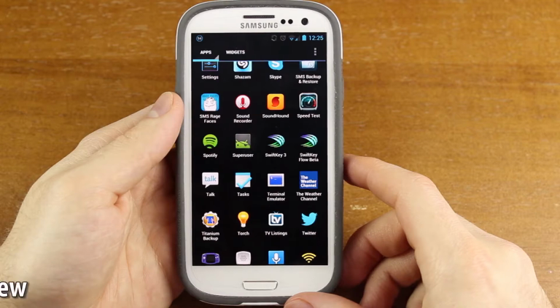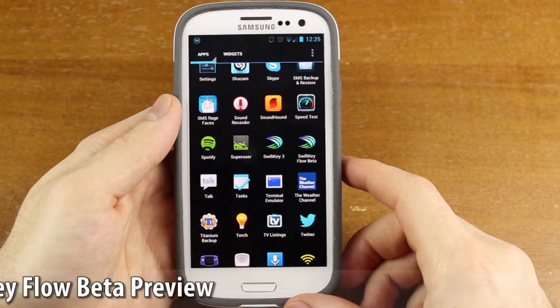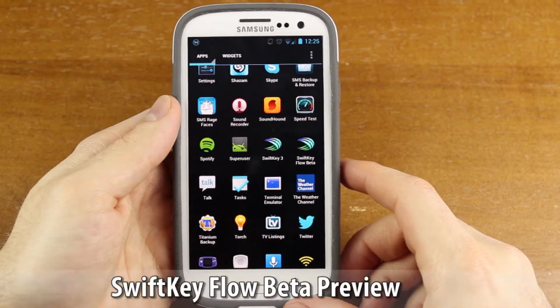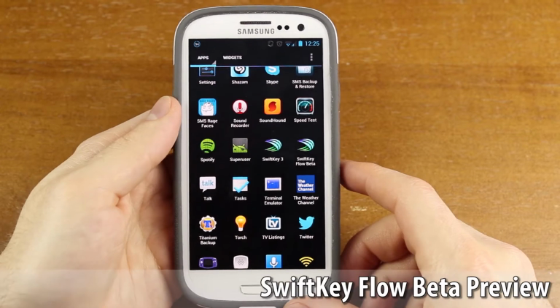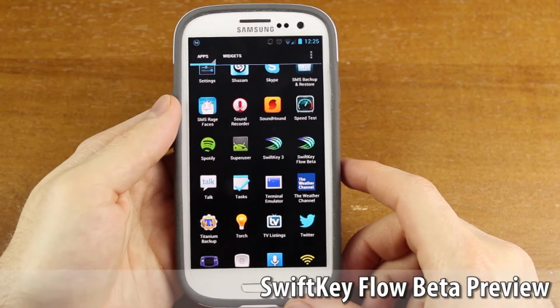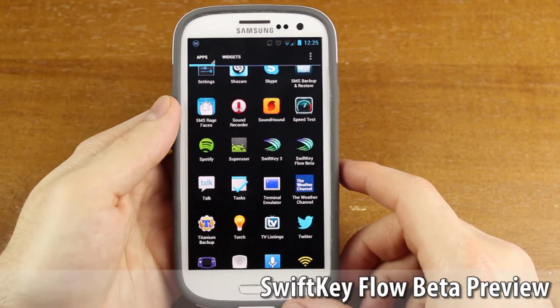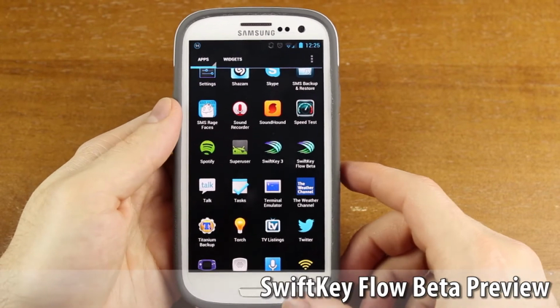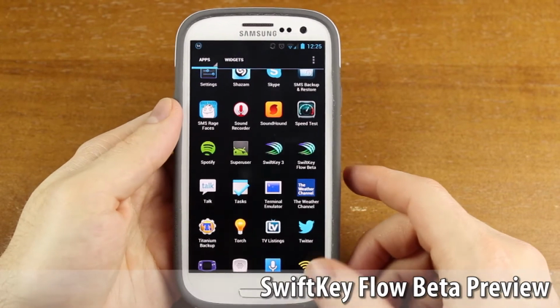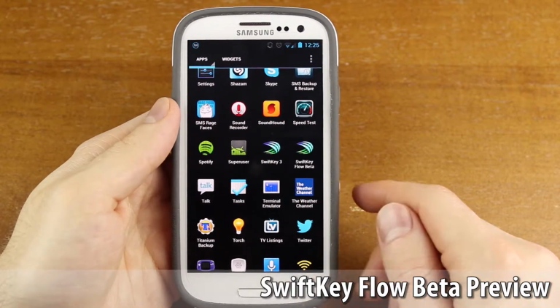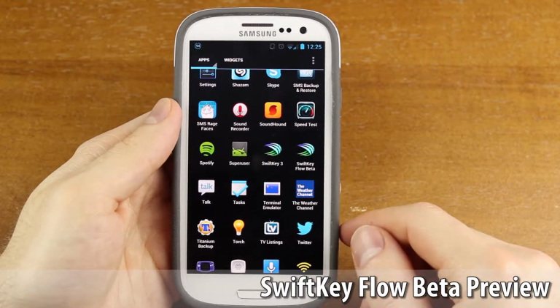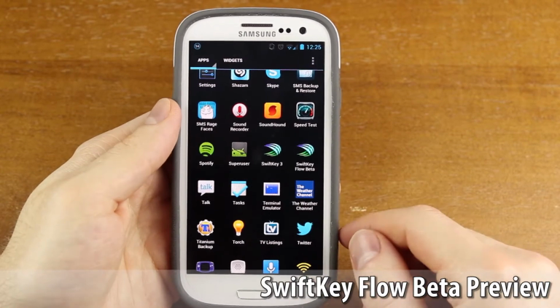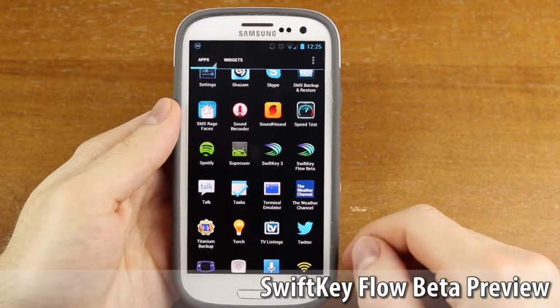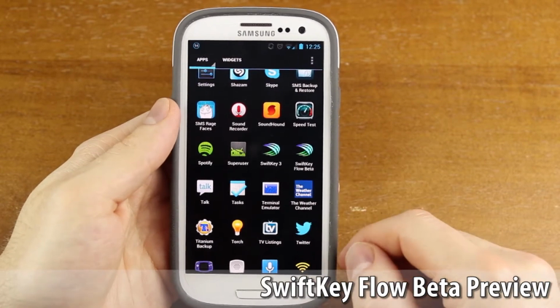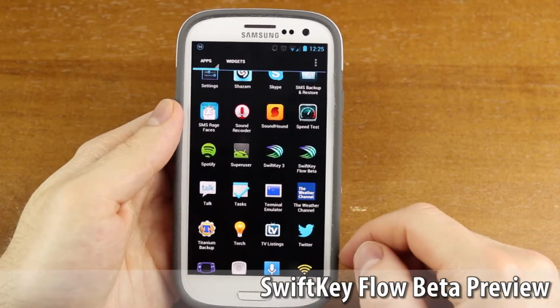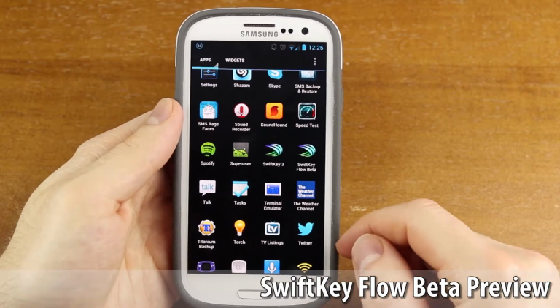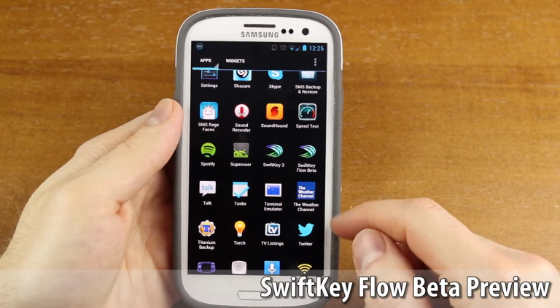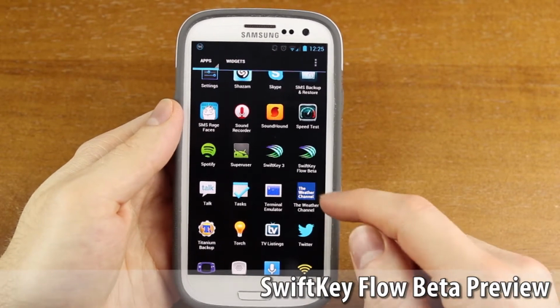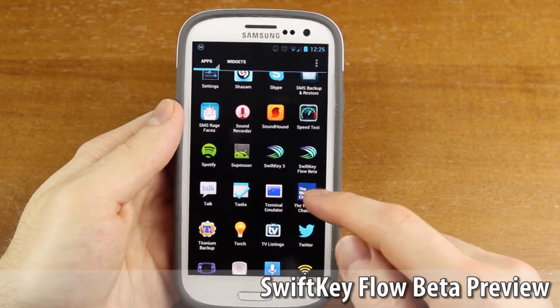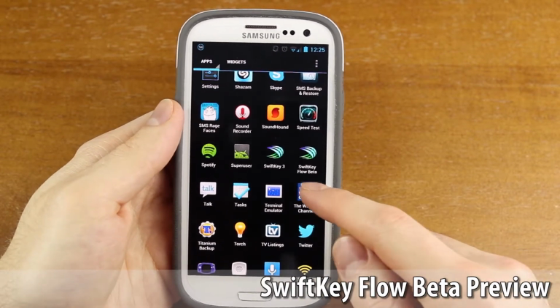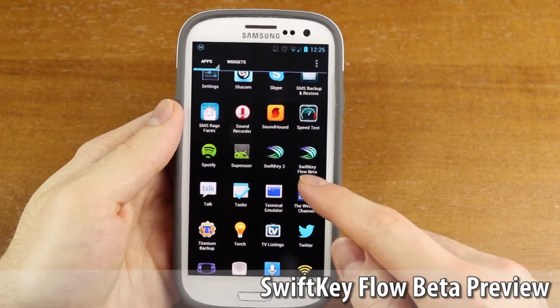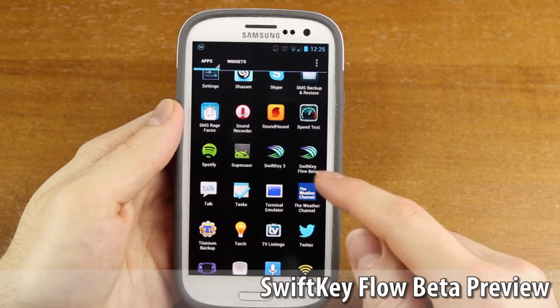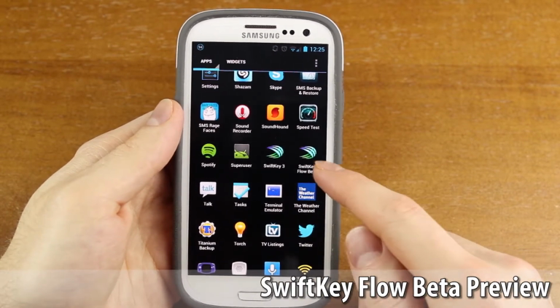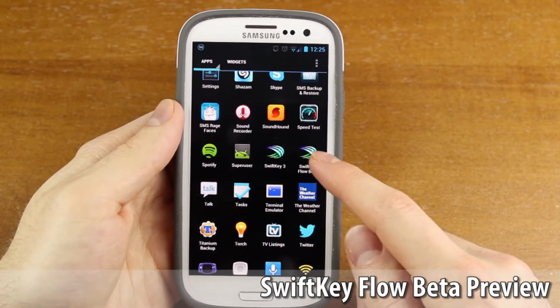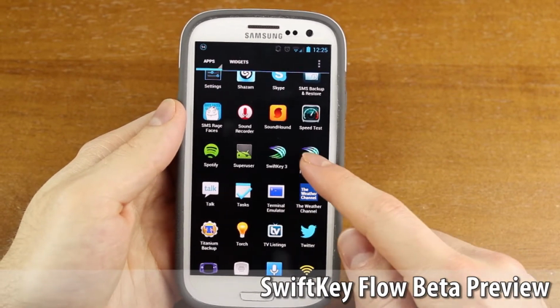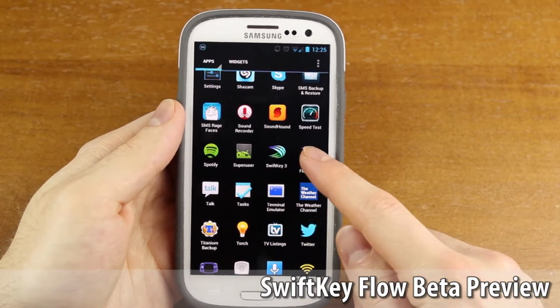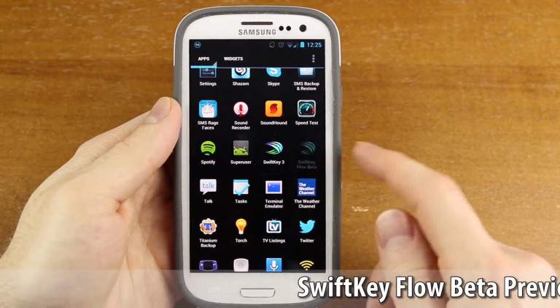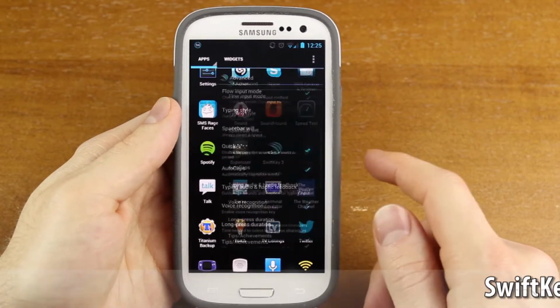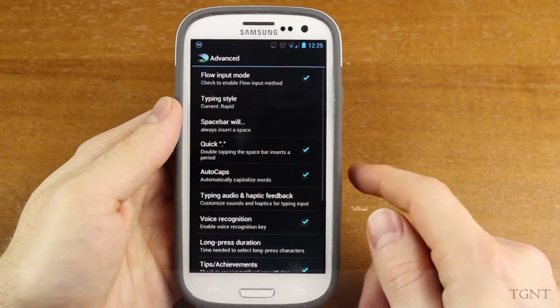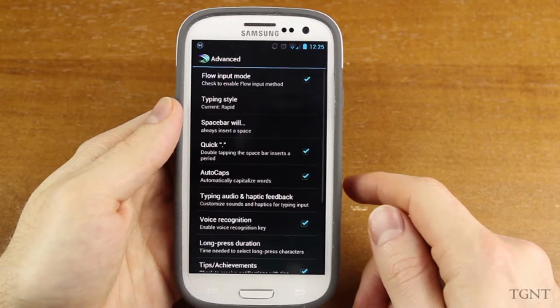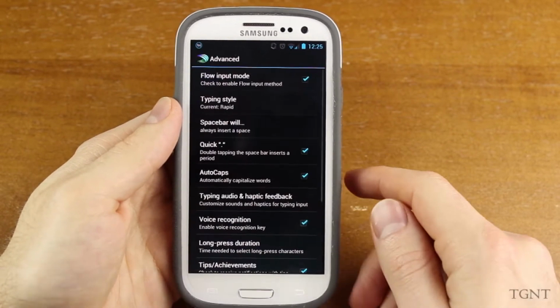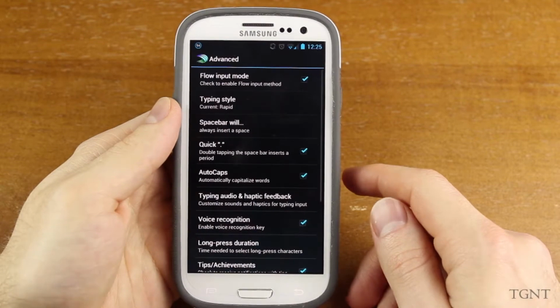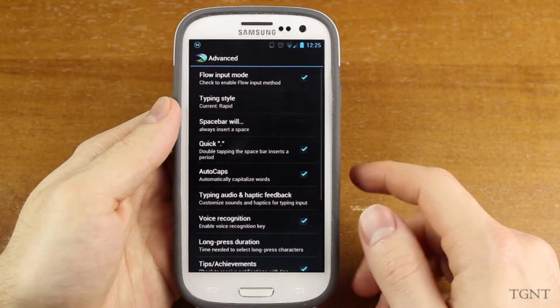Hey guys, what's up? Tyler here with Tgame and Tech. In today's video, we're going to be going over SwiftKeyFlow beta.